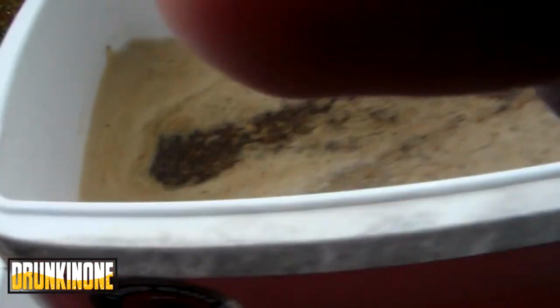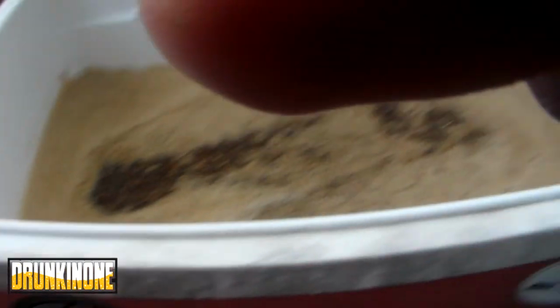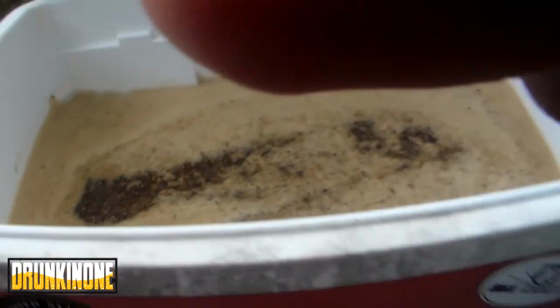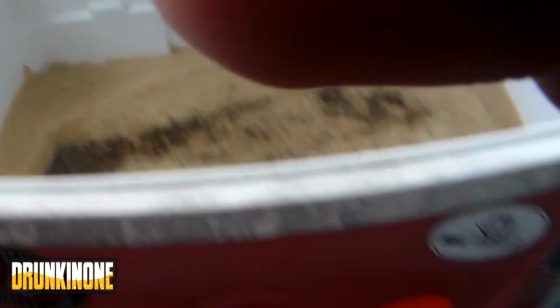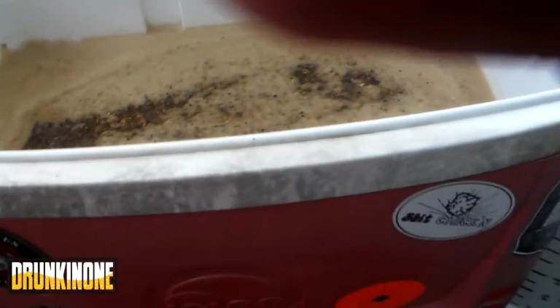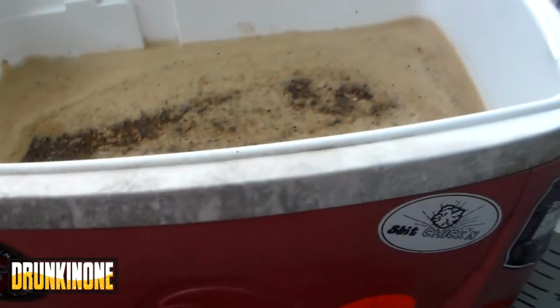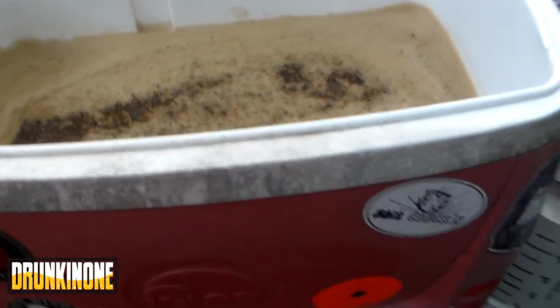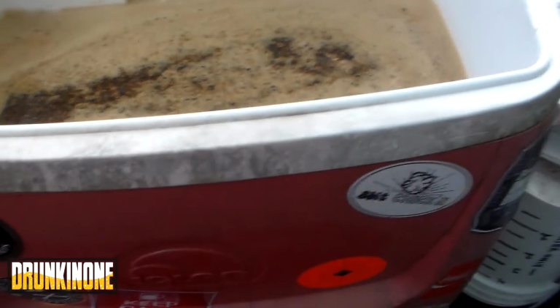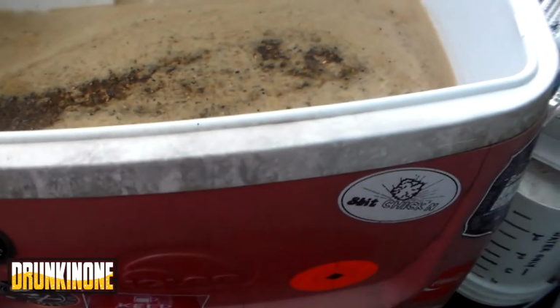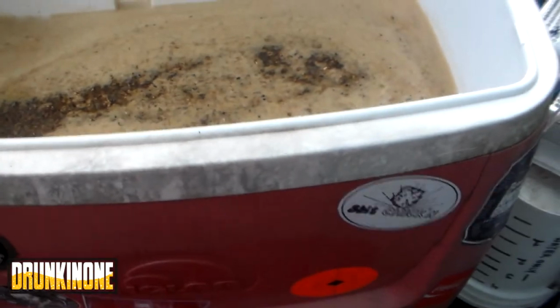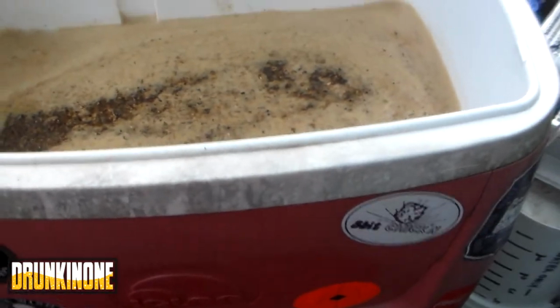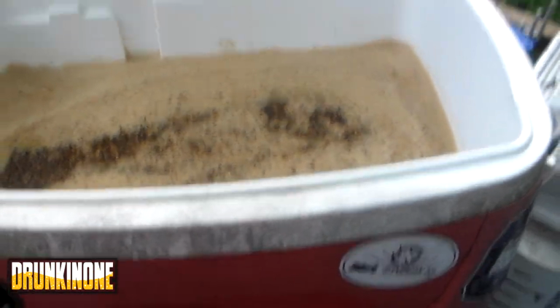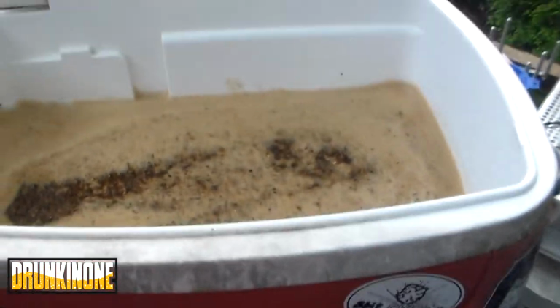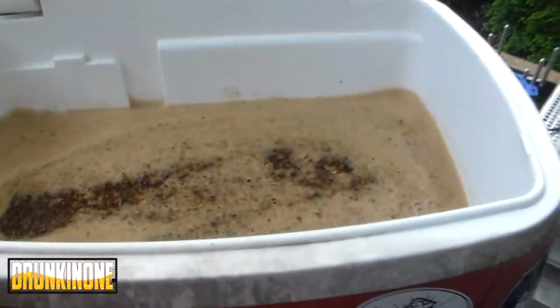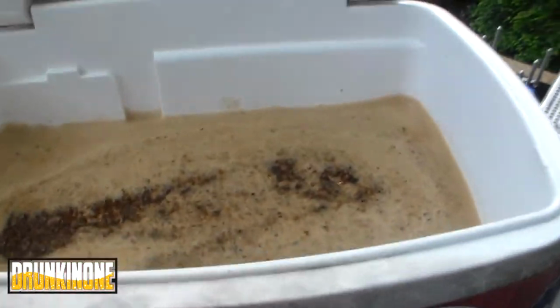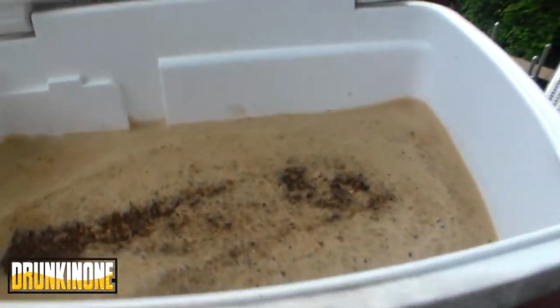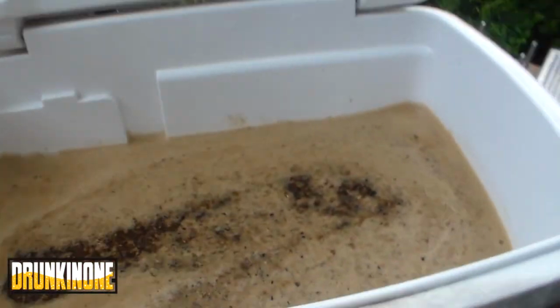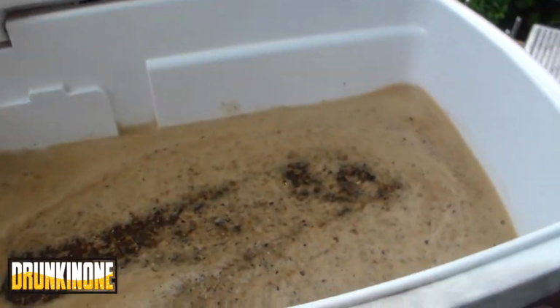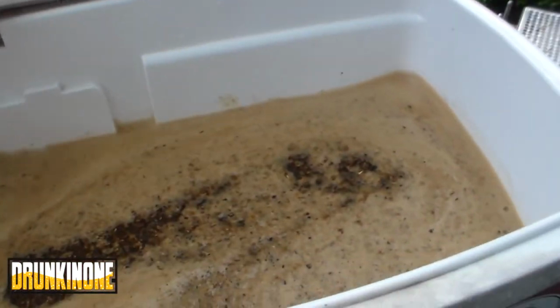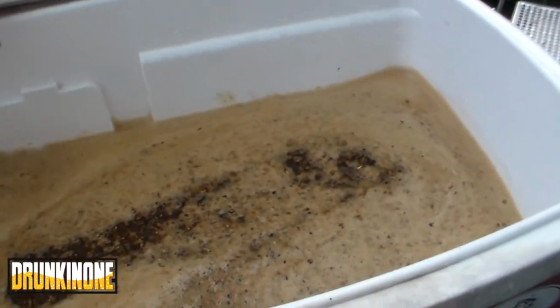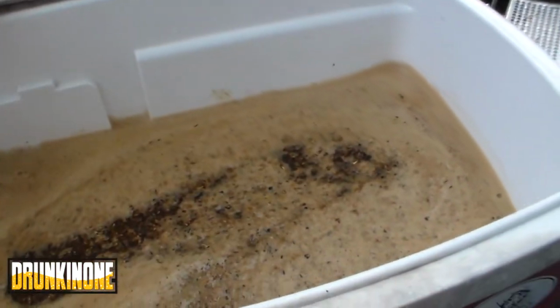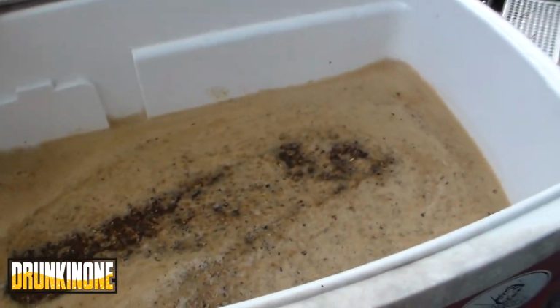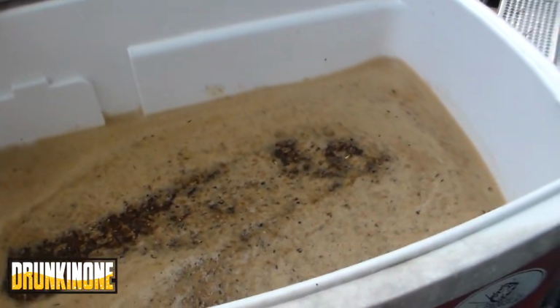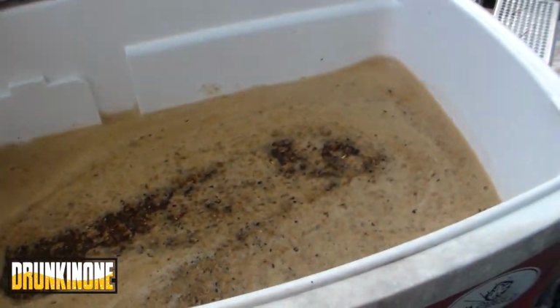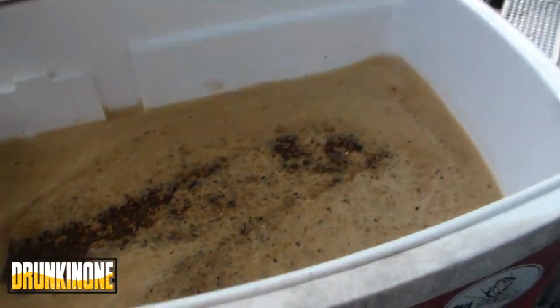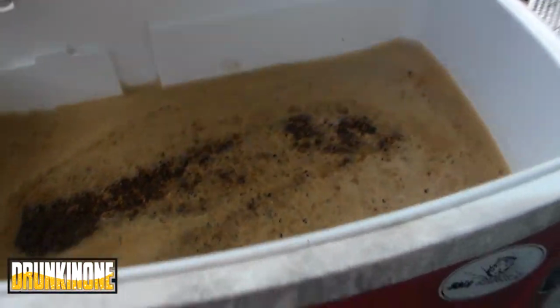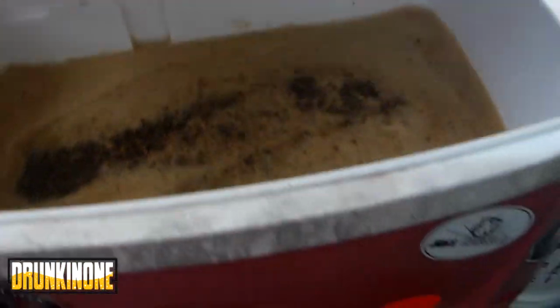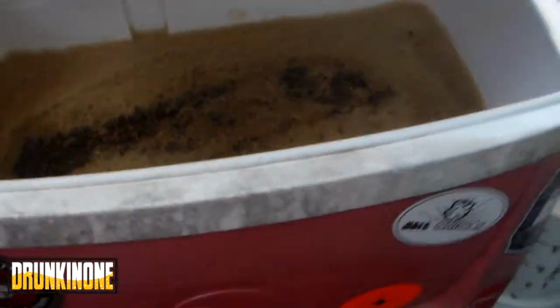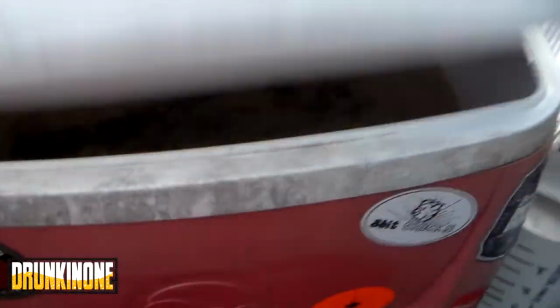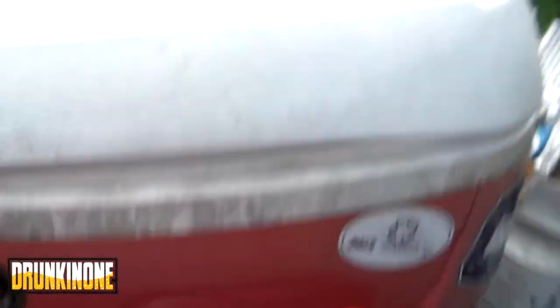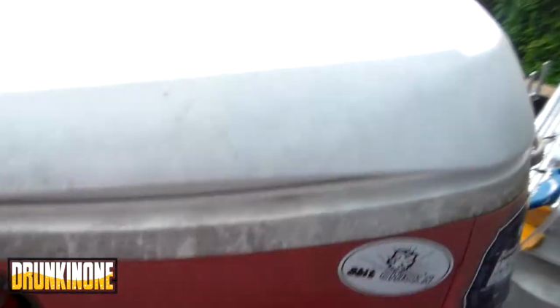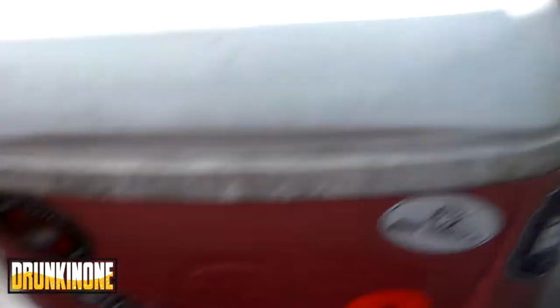We're gonna slam the lid on it and we're gonna make some beers!